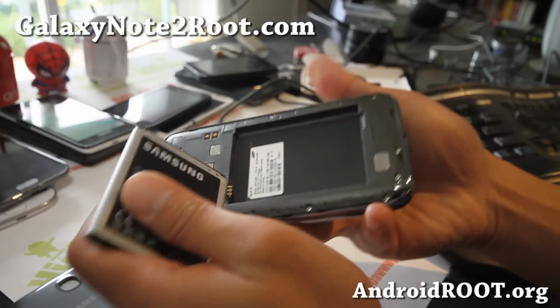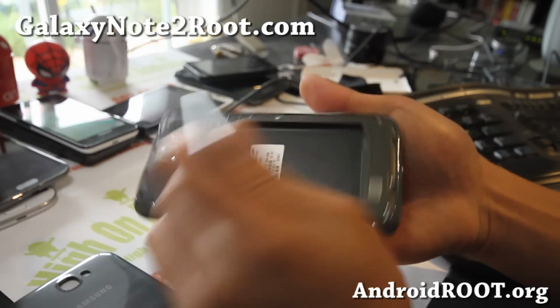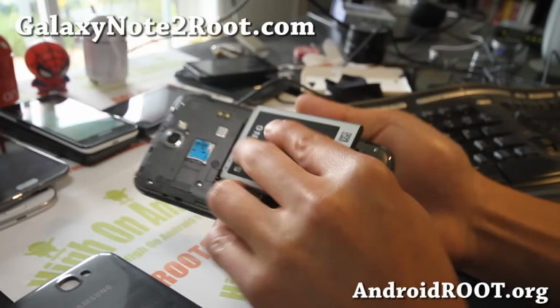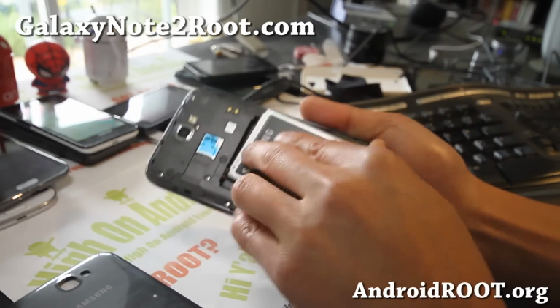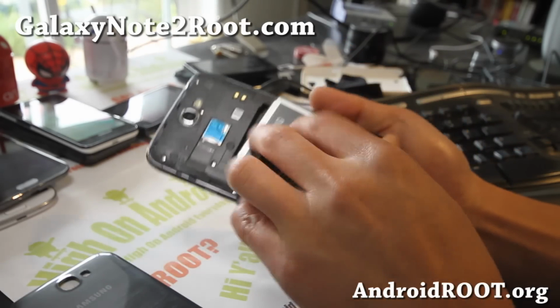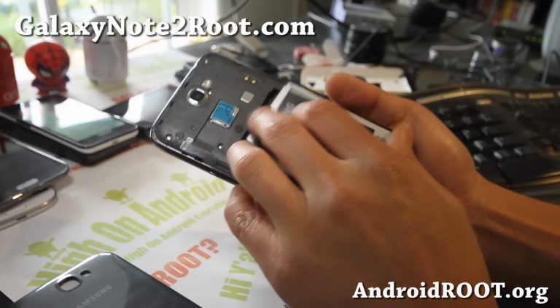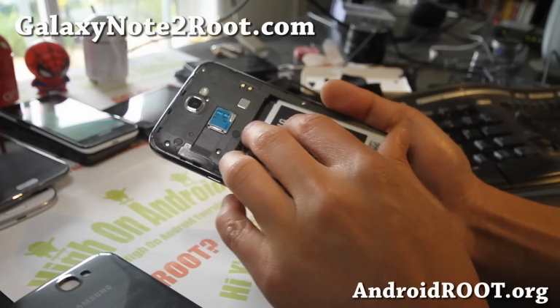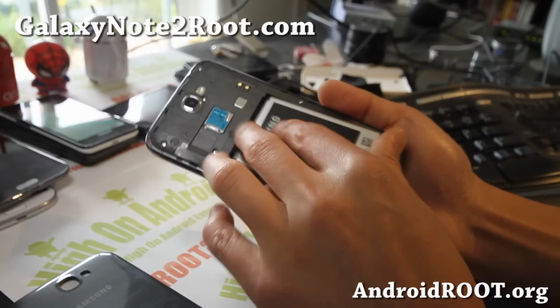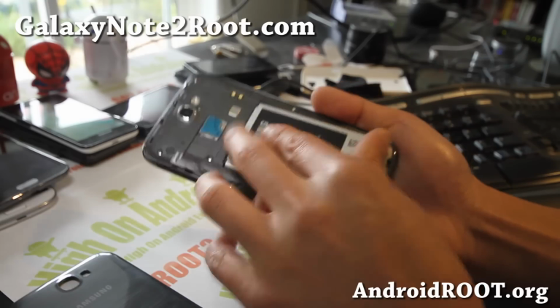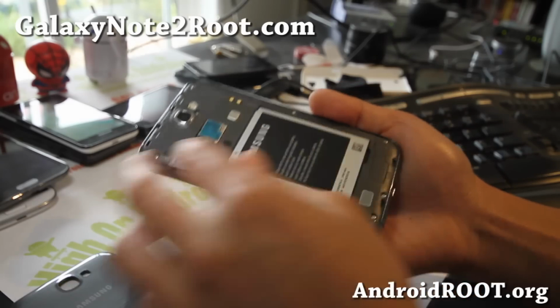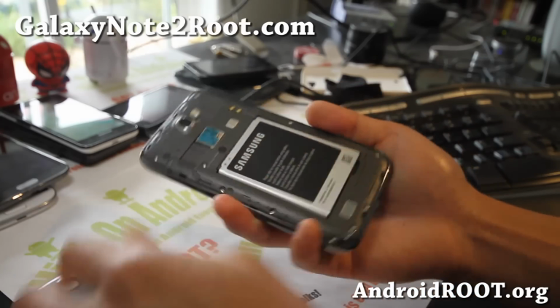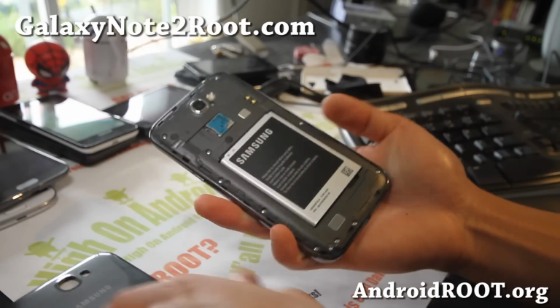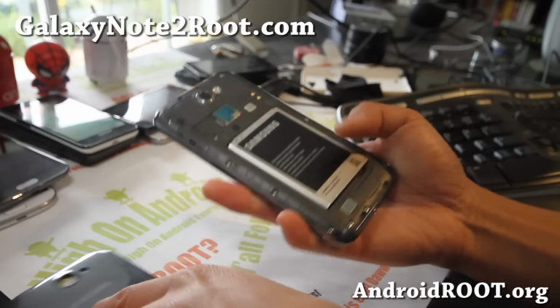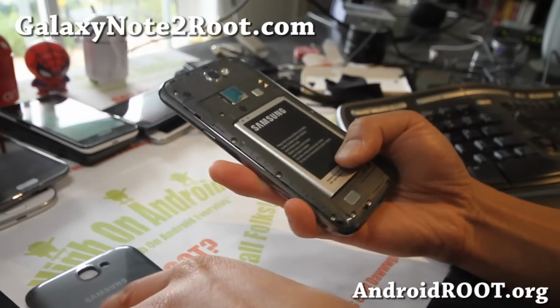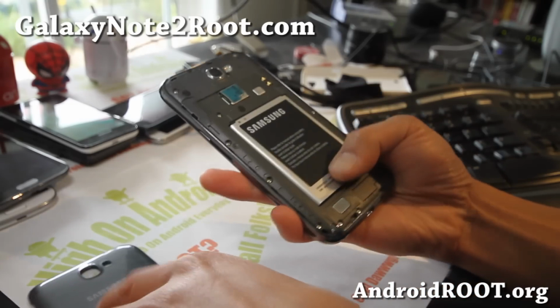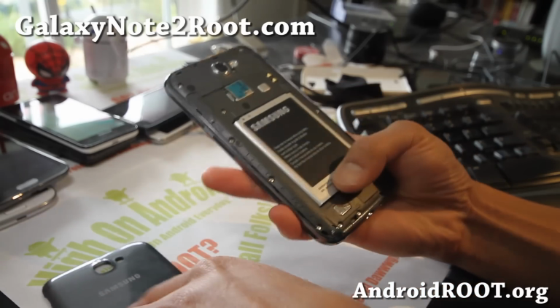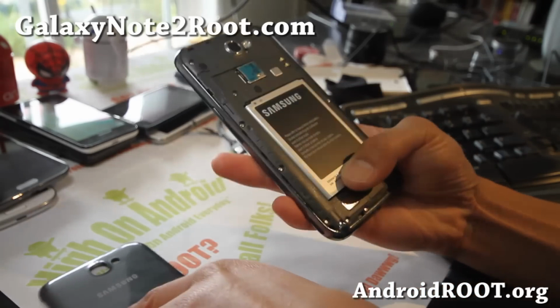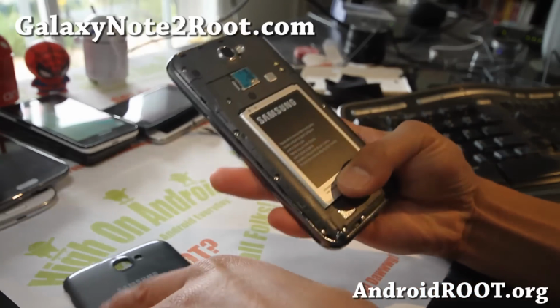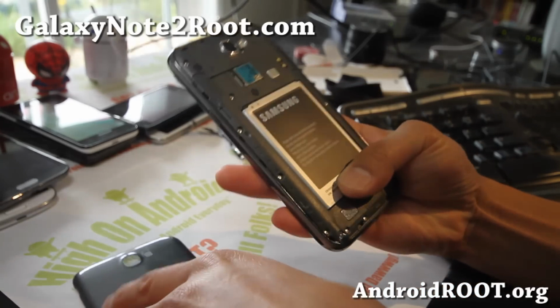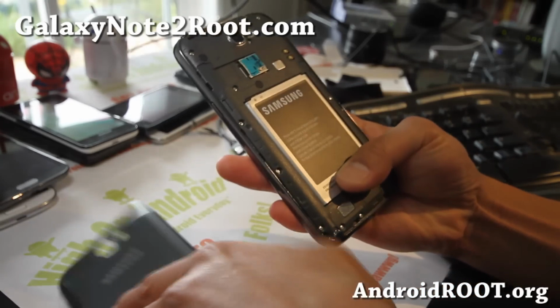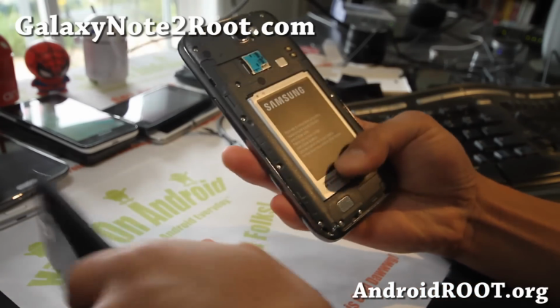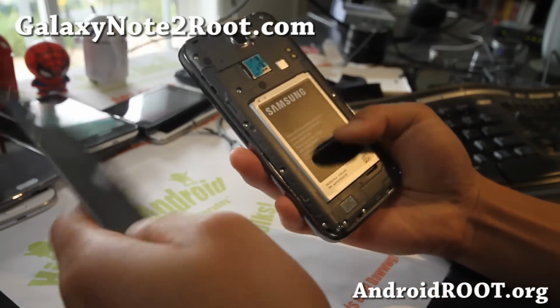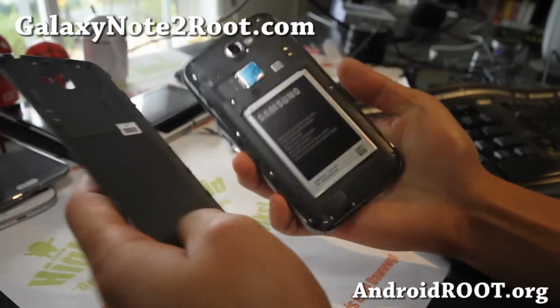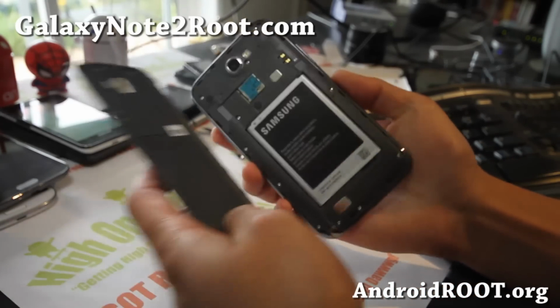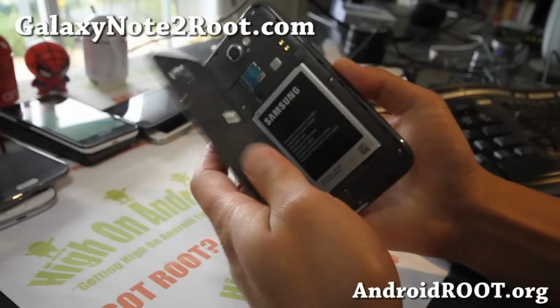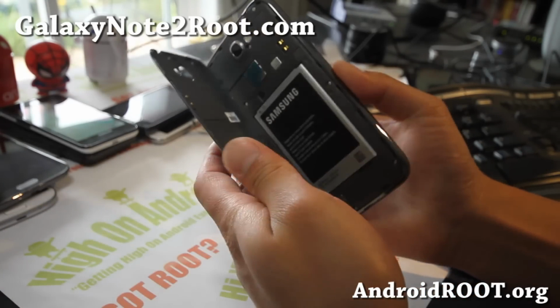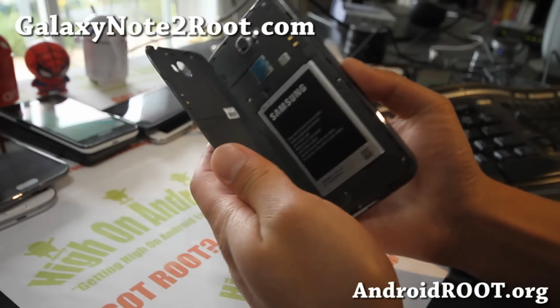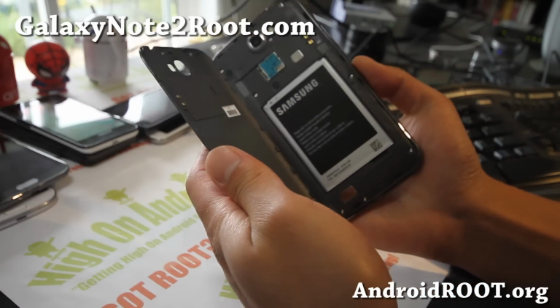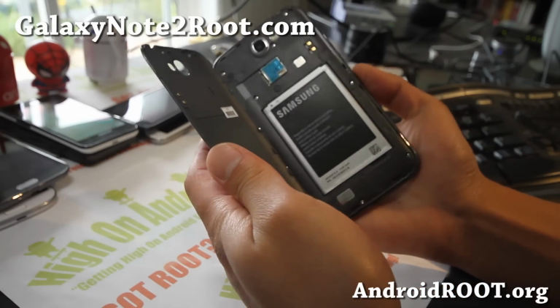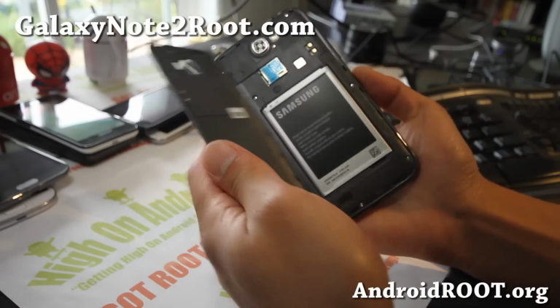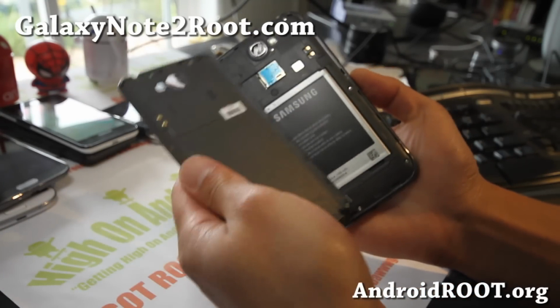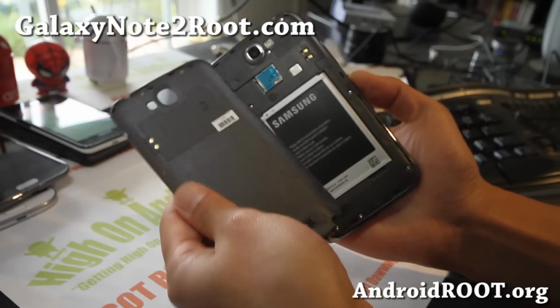It's pretty much blocked, so you can use it only on Sprint — not a huge deal.